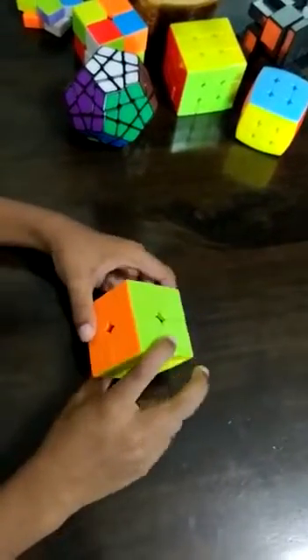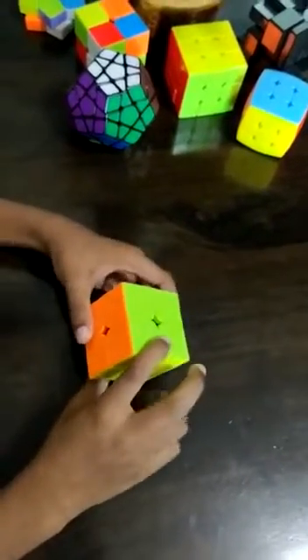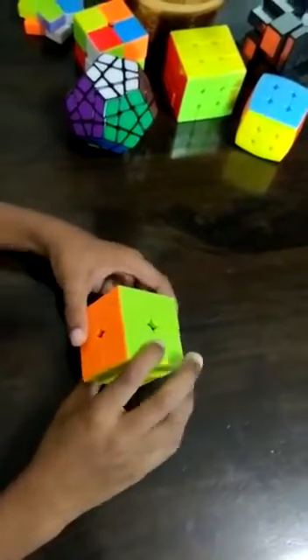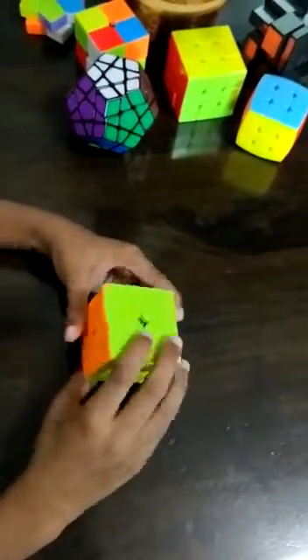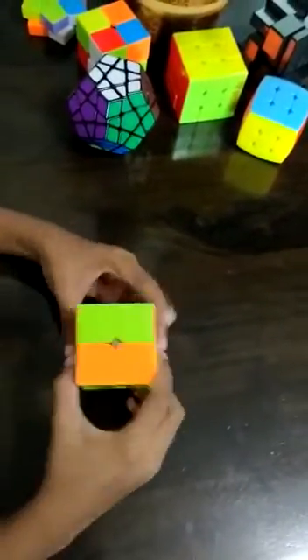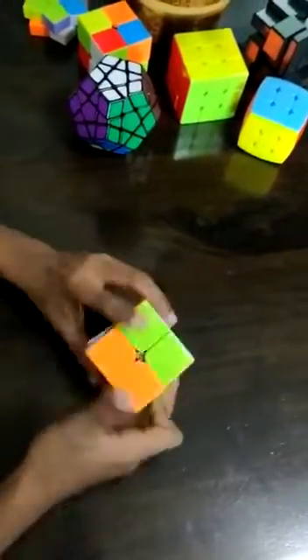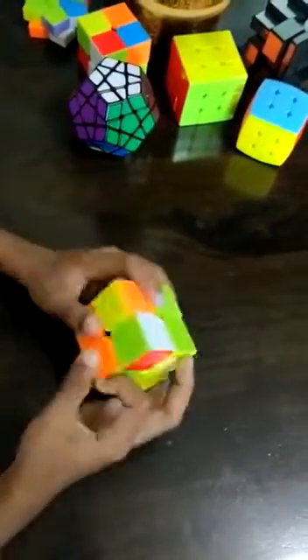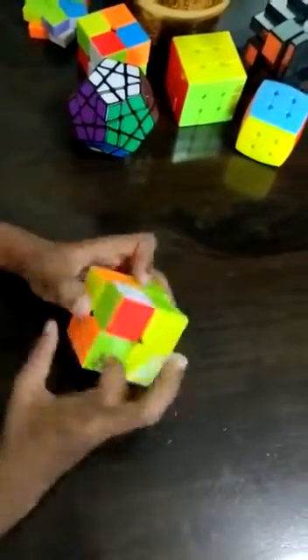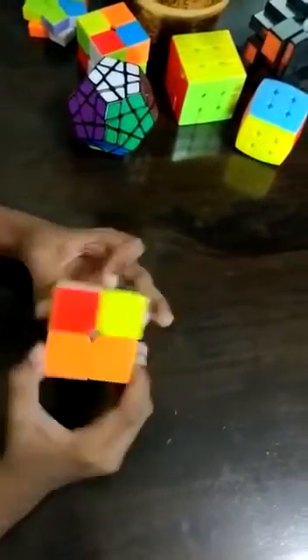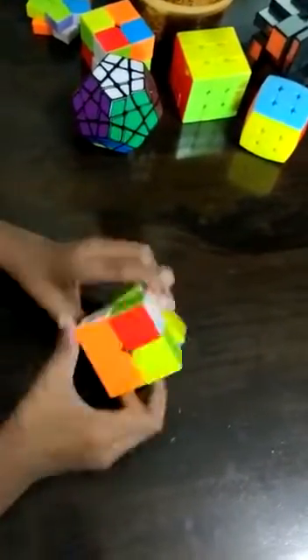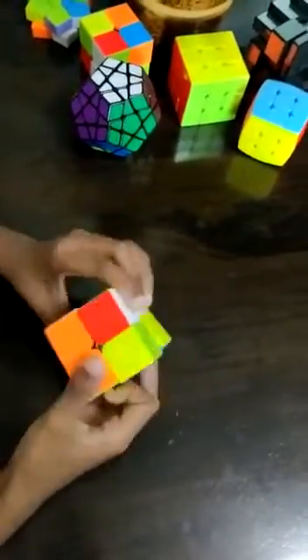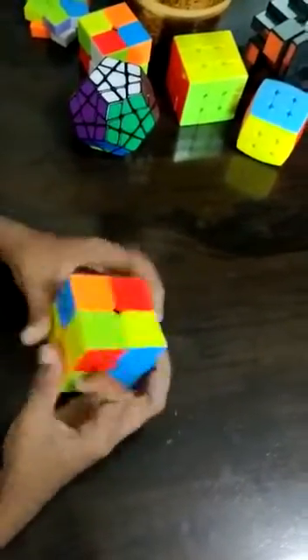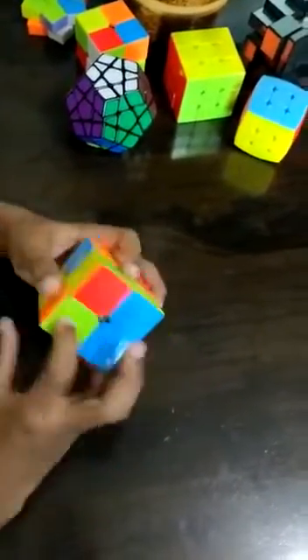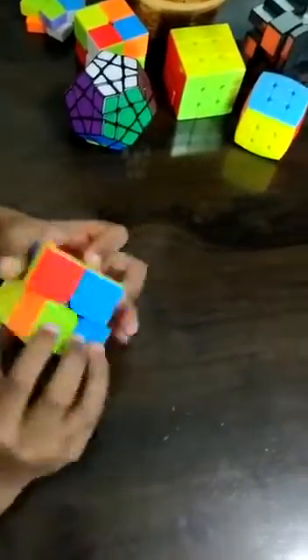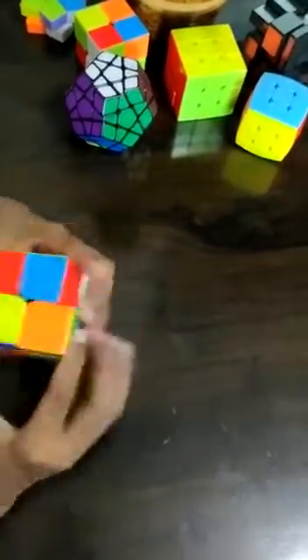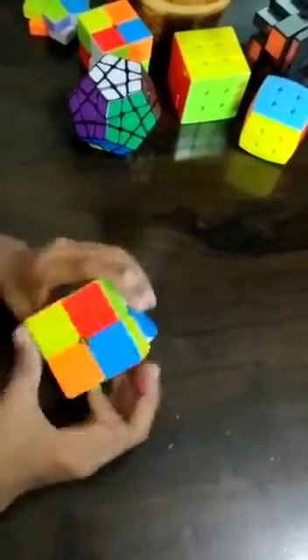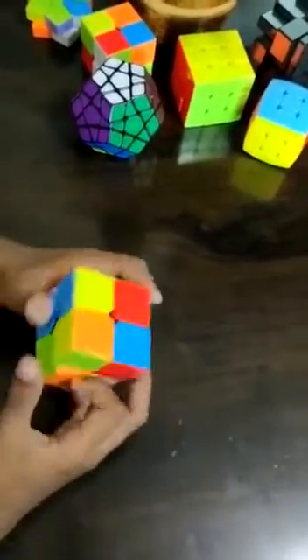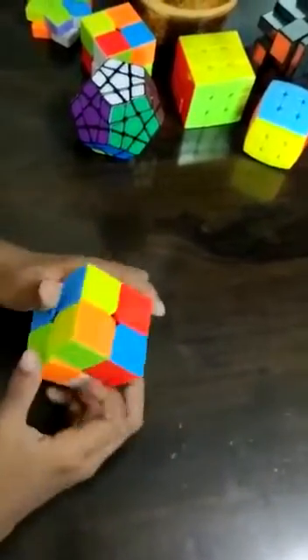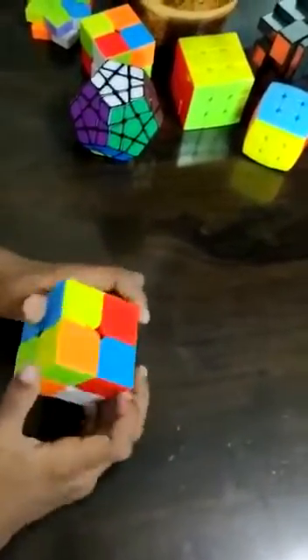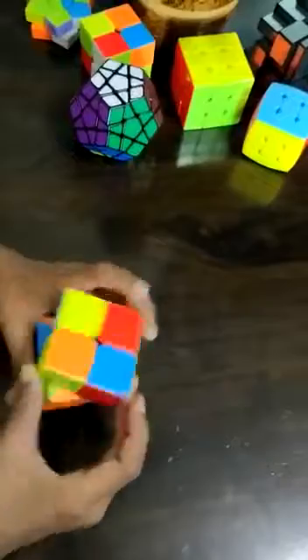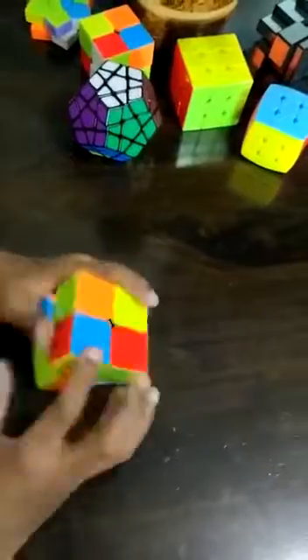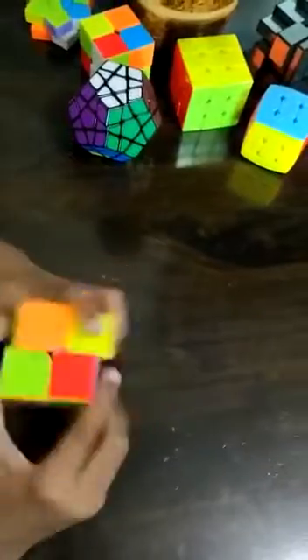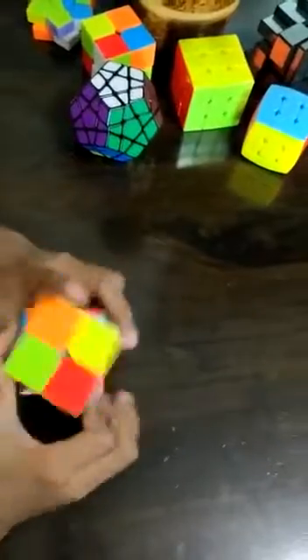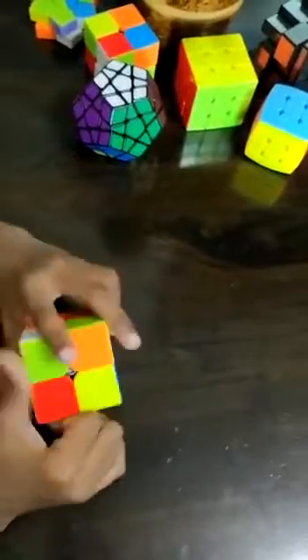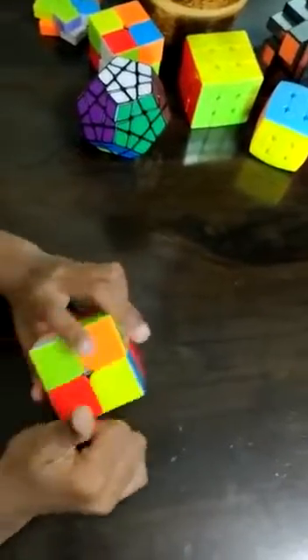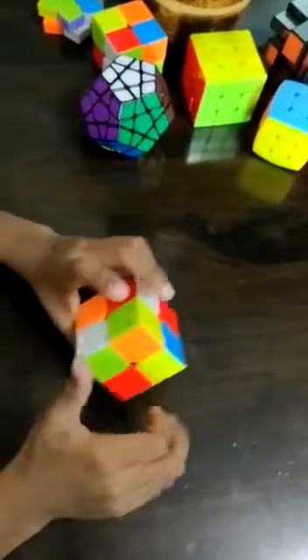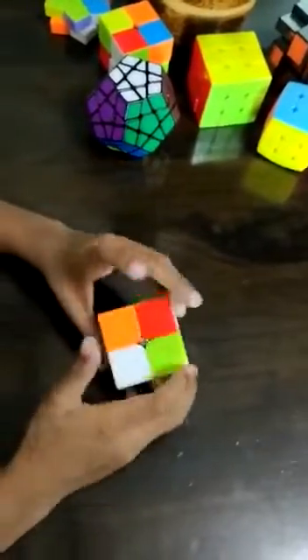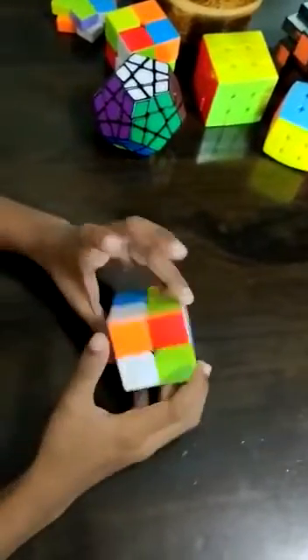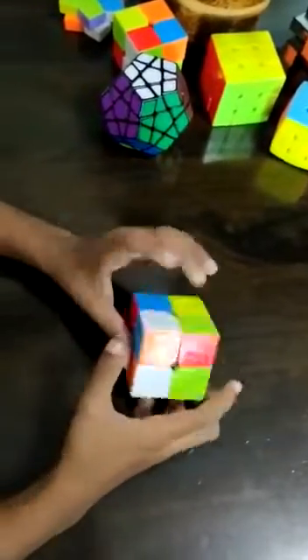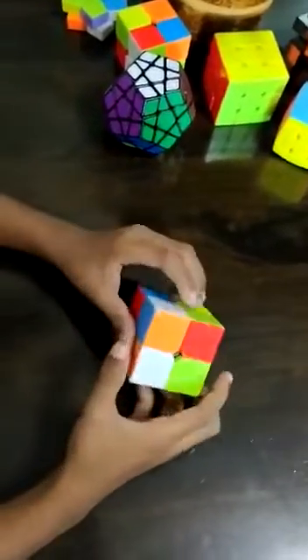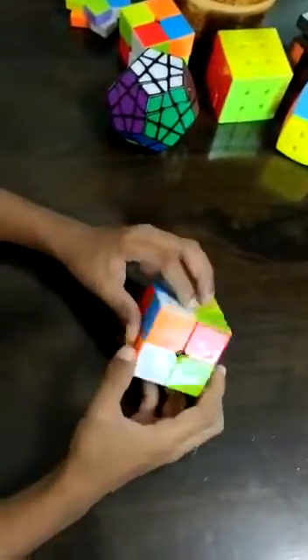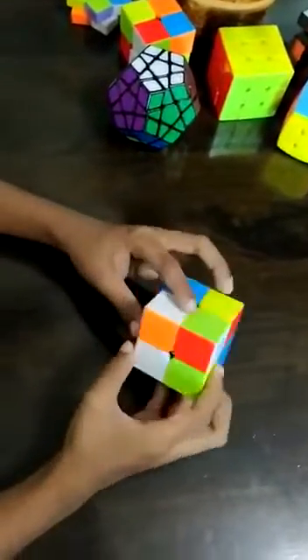So next, we have to jumble it. Now we're done jumbling.